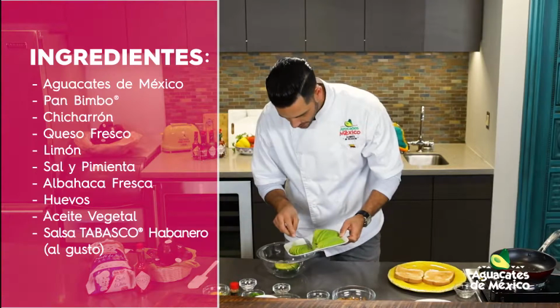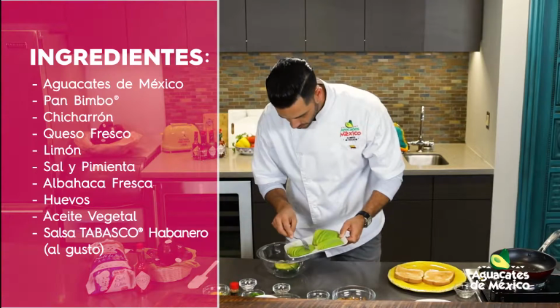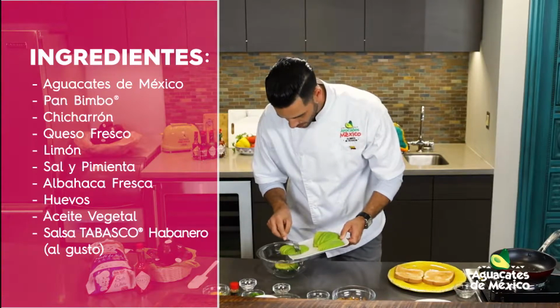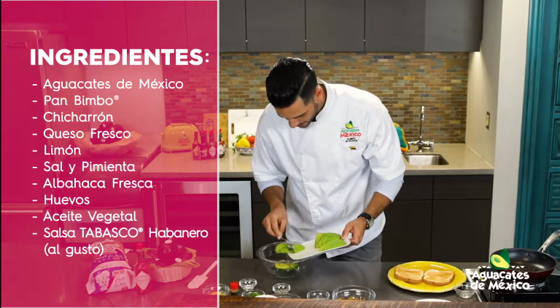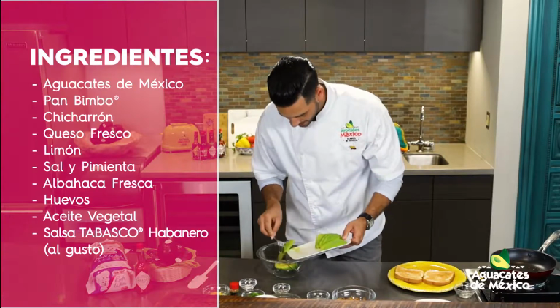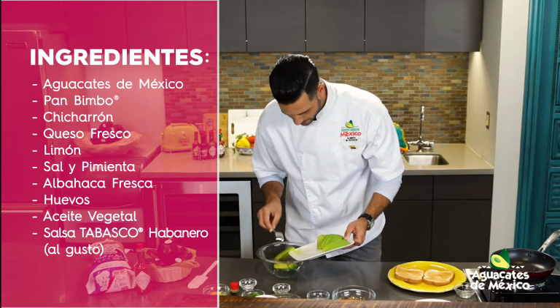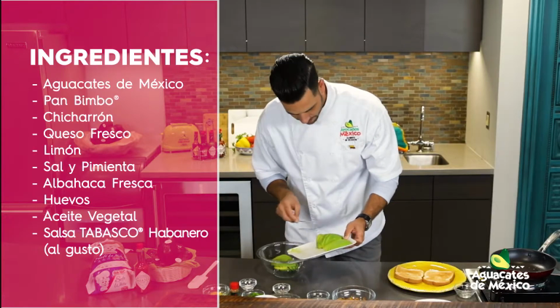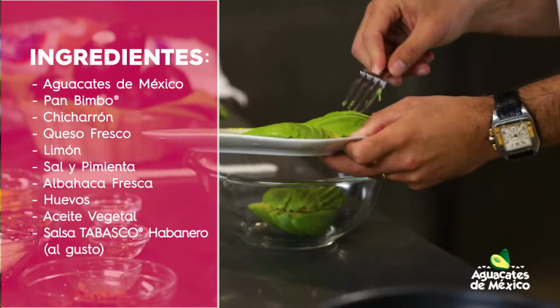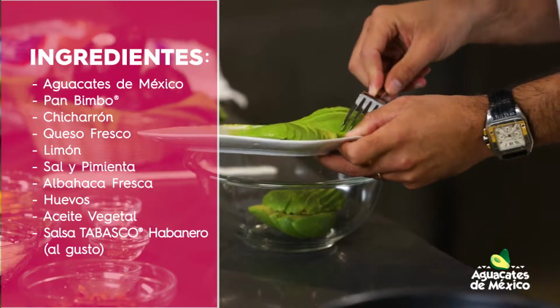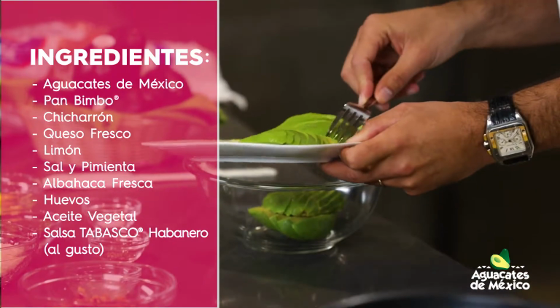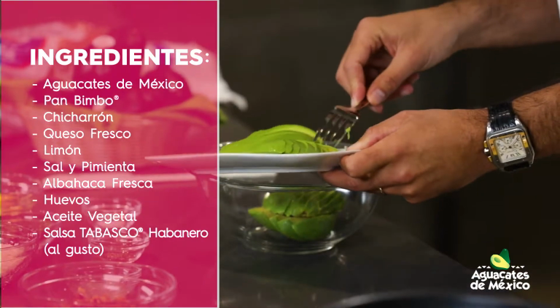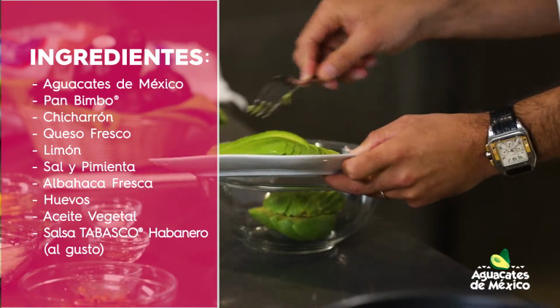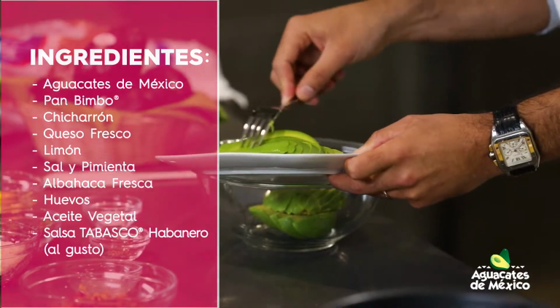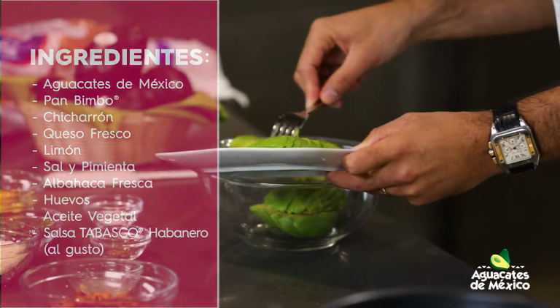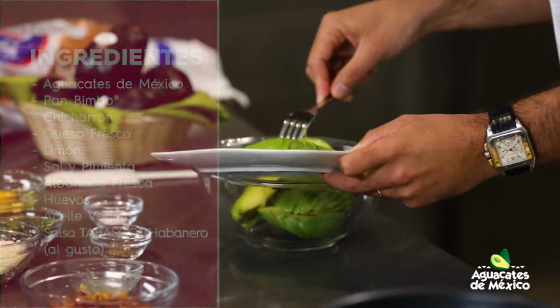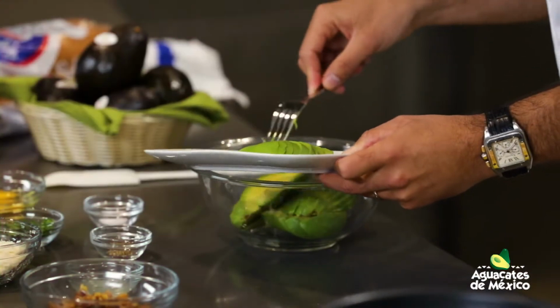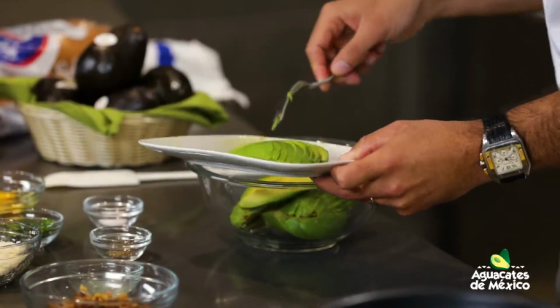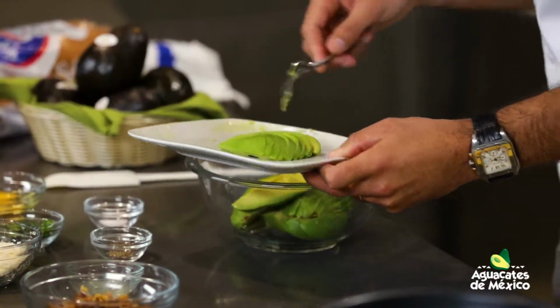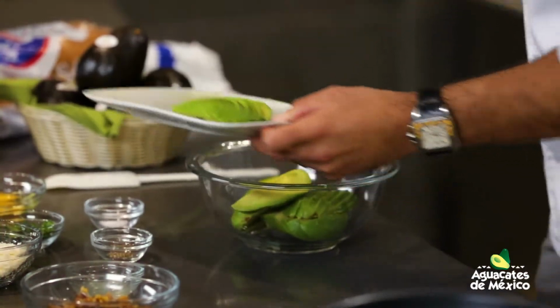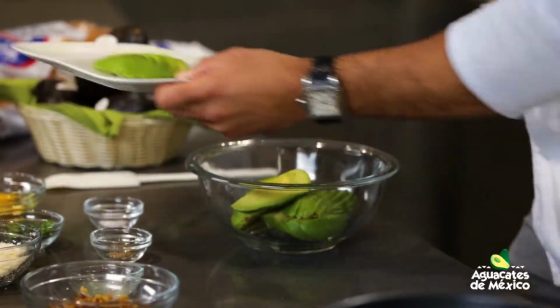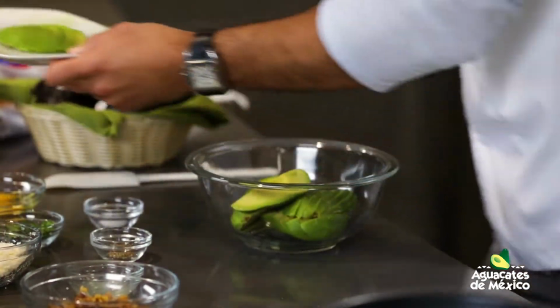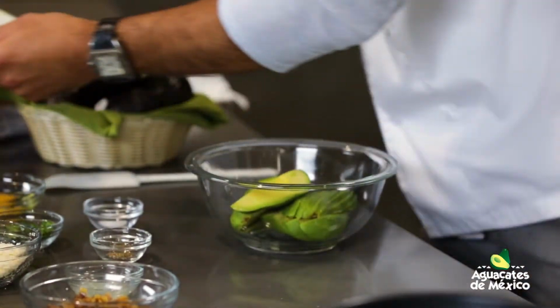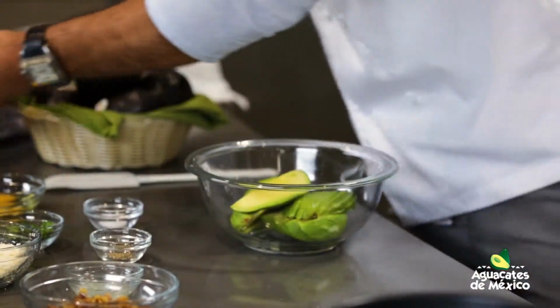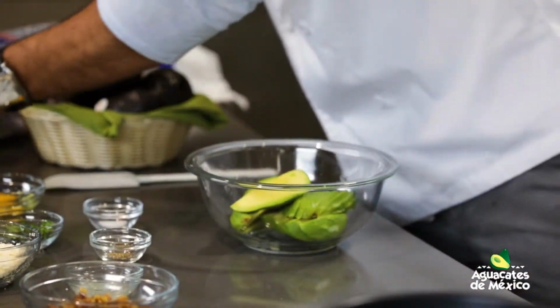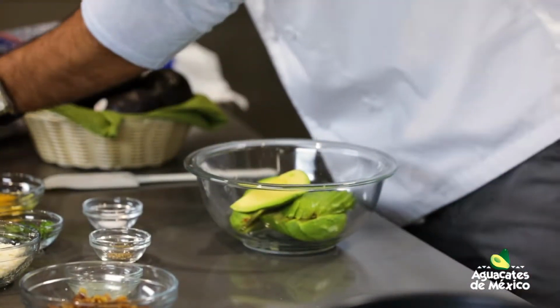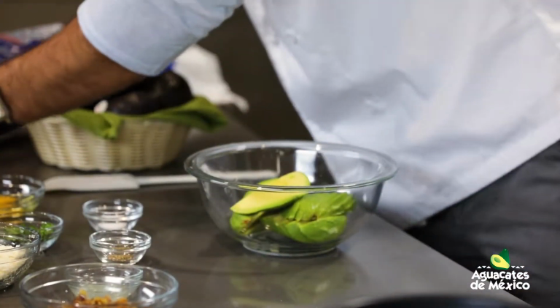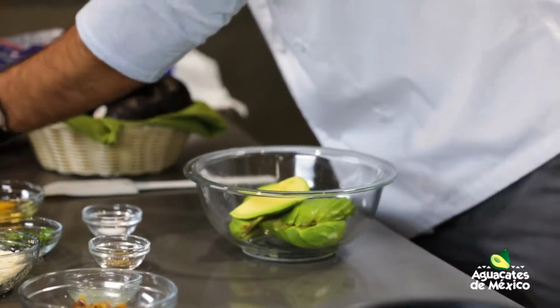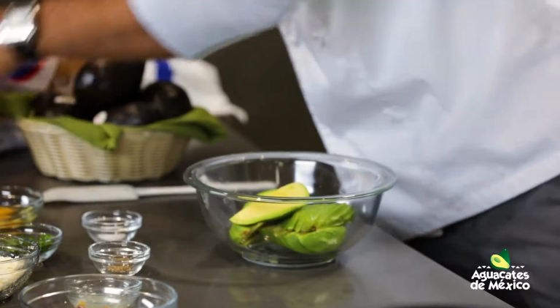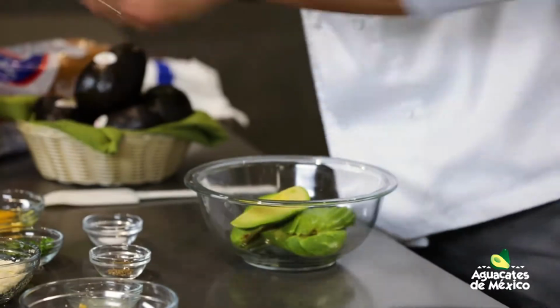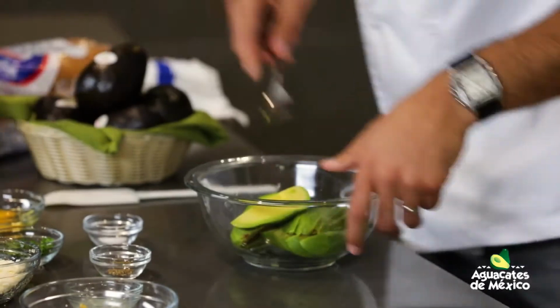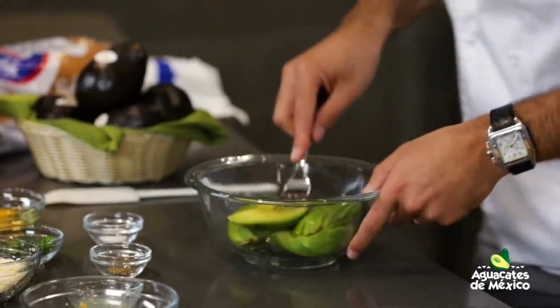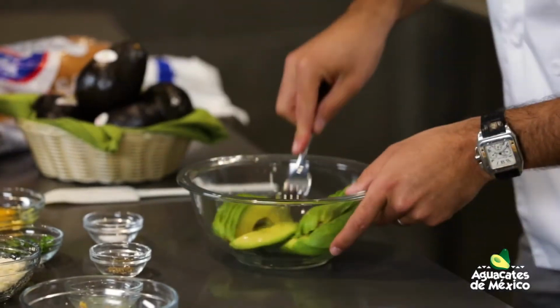Estos aguacates están preciosos, gigantes. Vamos a usar tres mitades ahí, suficiente.